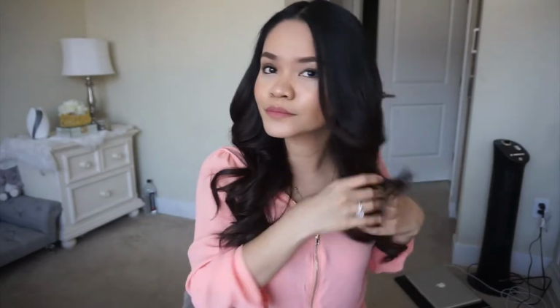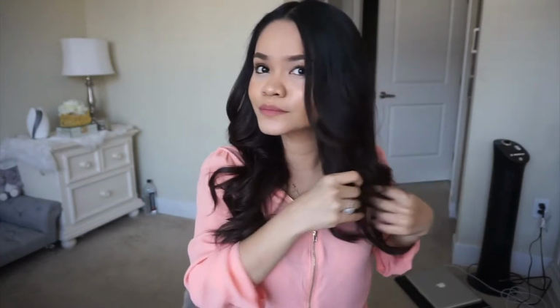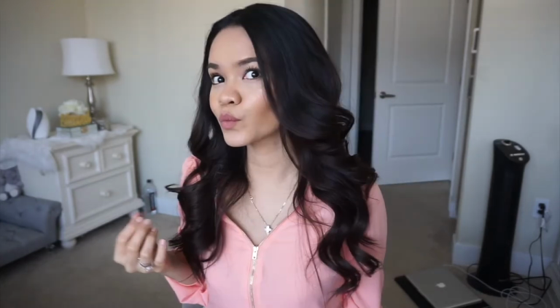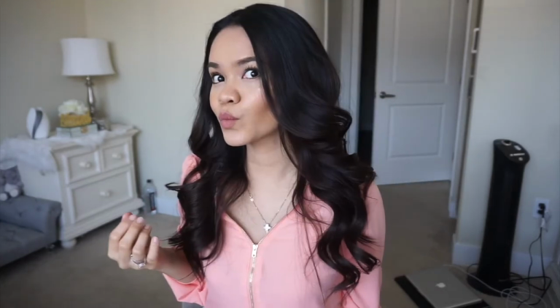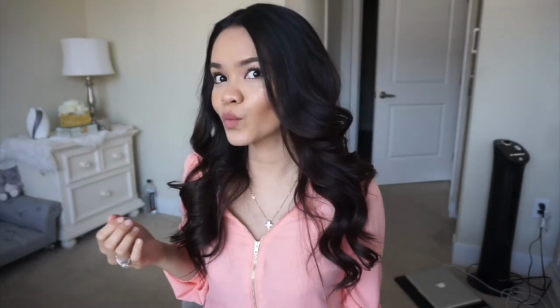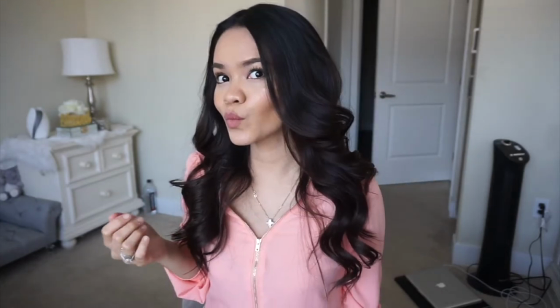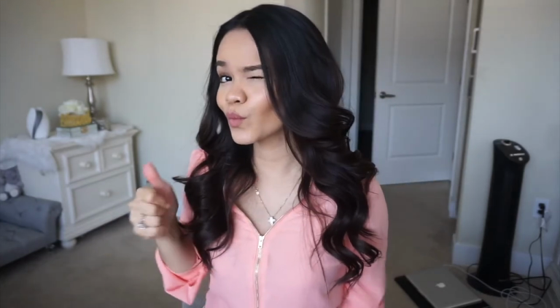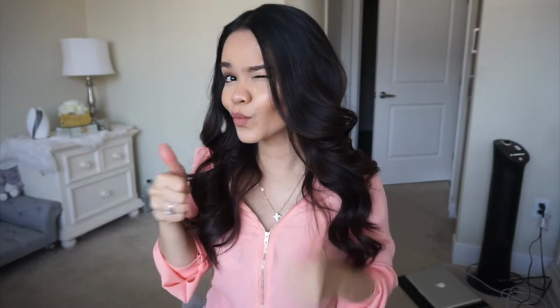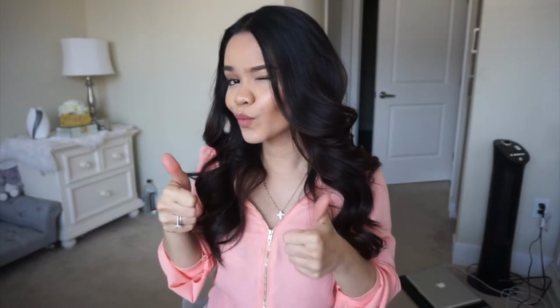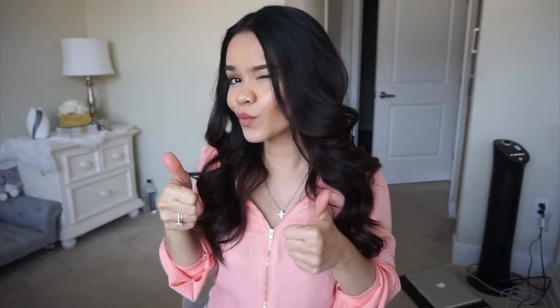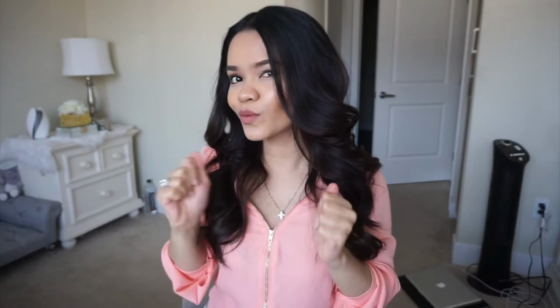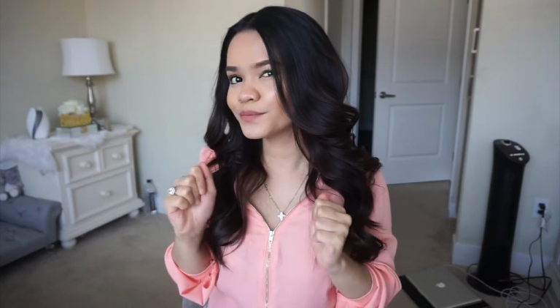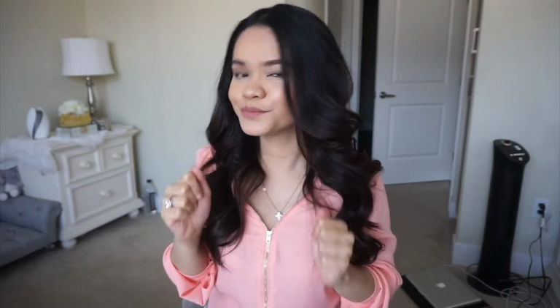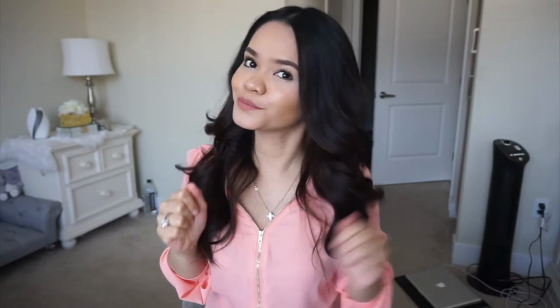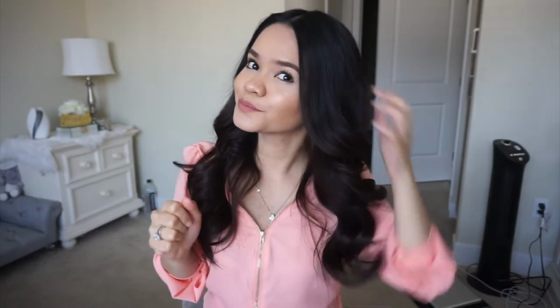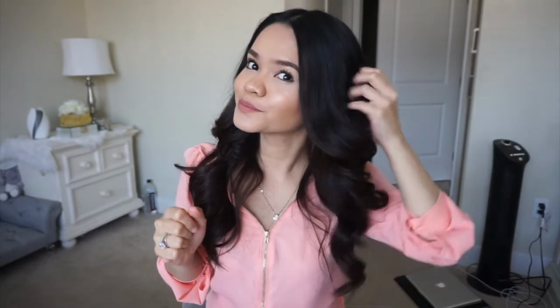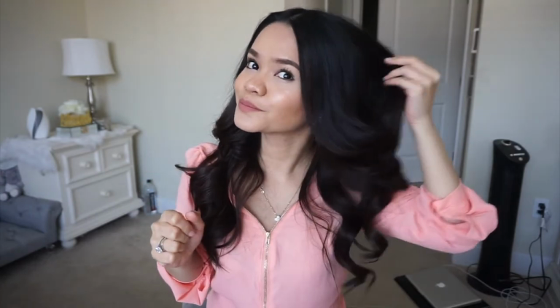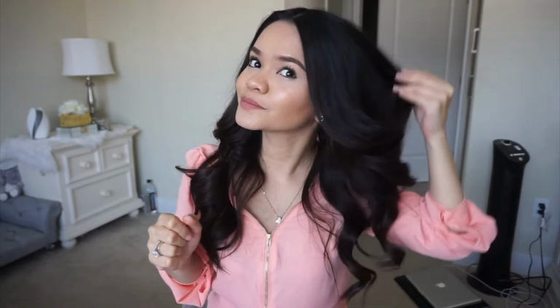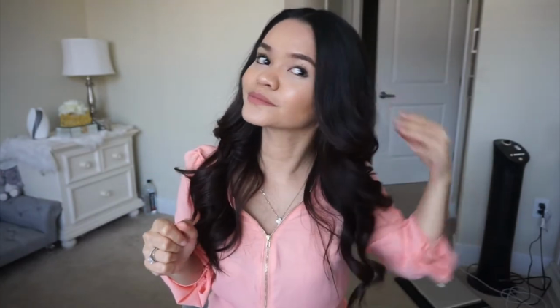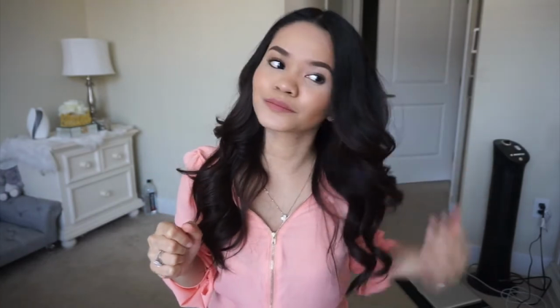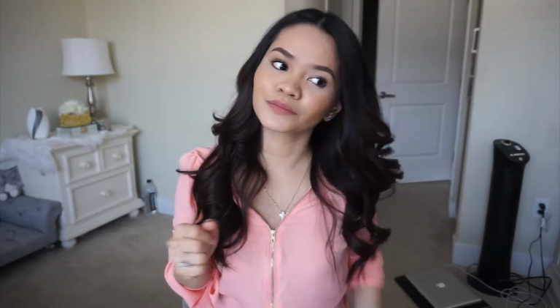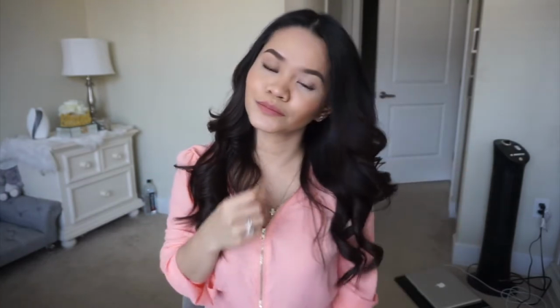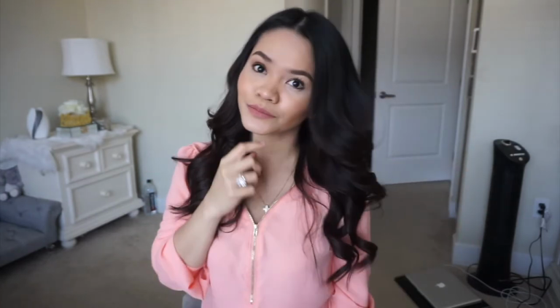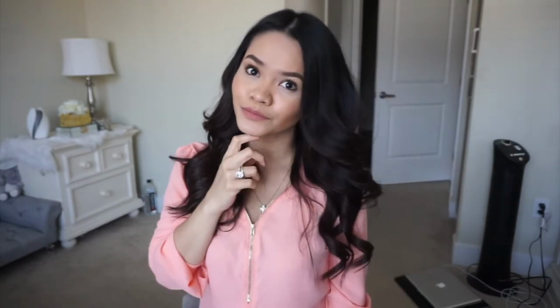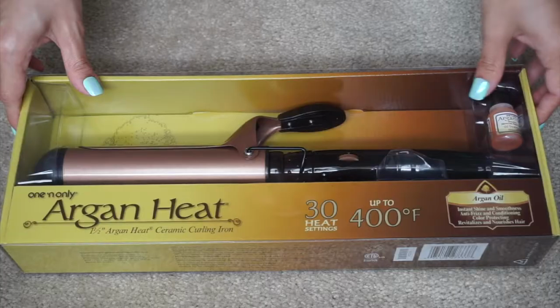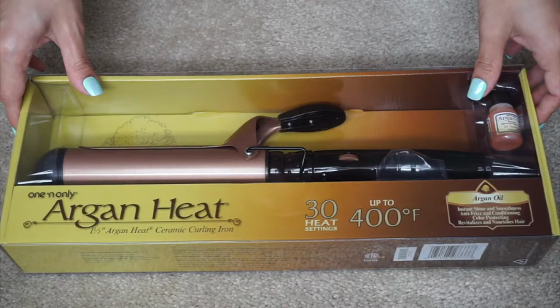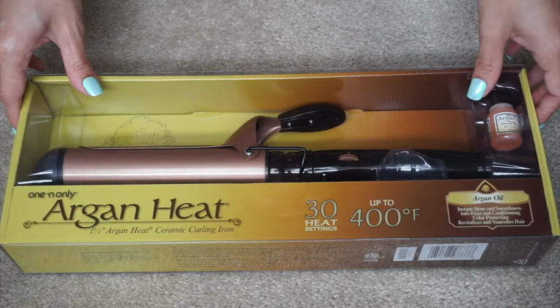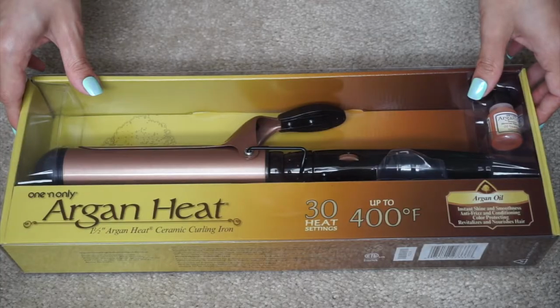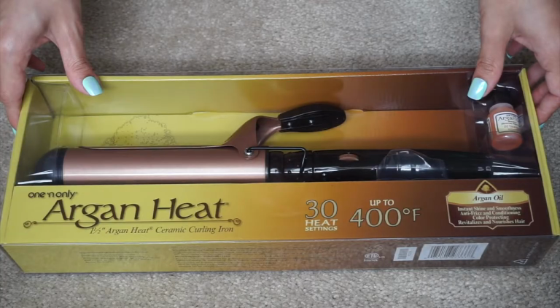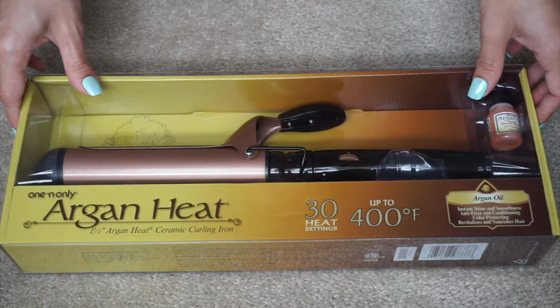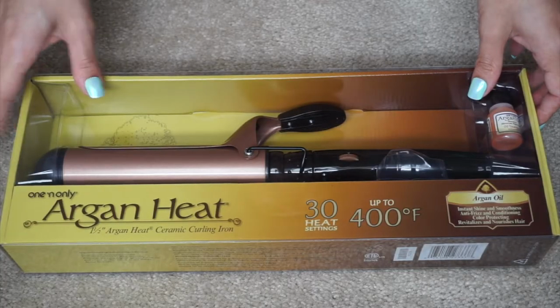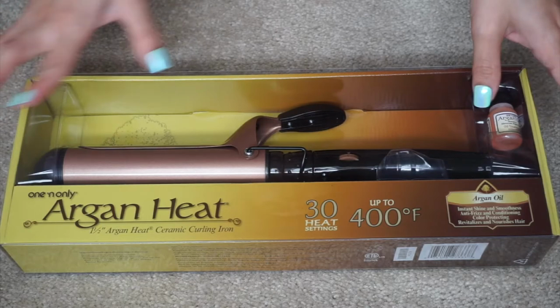I always don't have time to do this, but when I do, I use this super affordable Argan Heat ceramic curling iron.